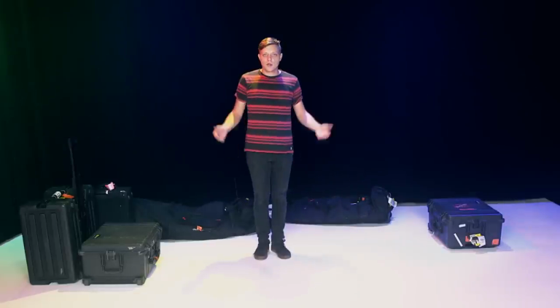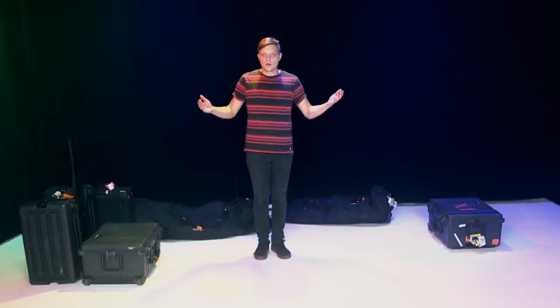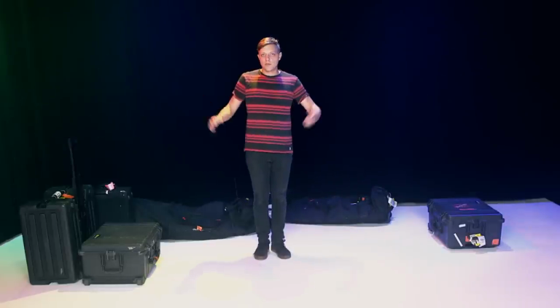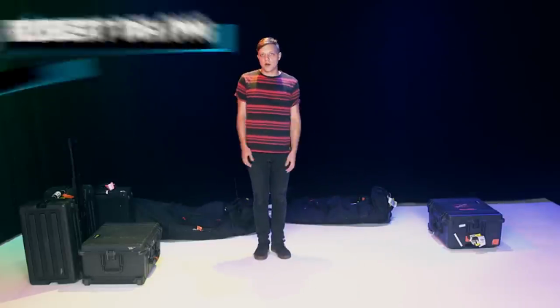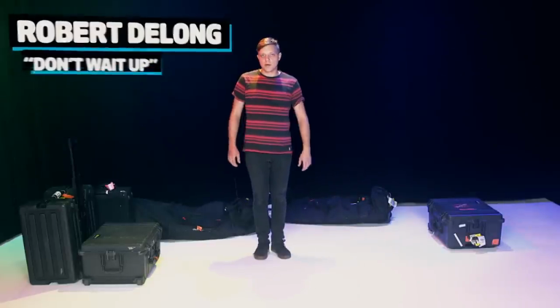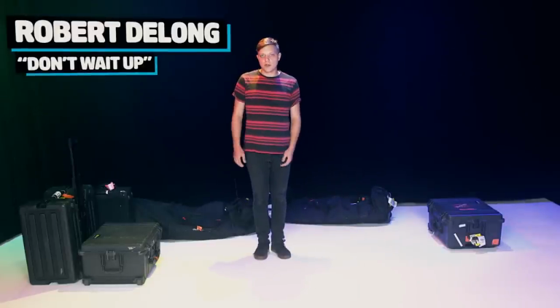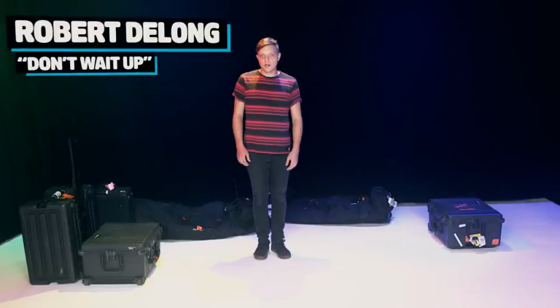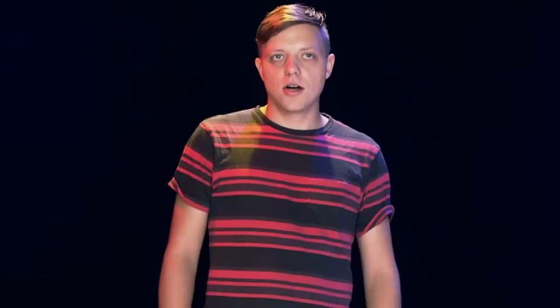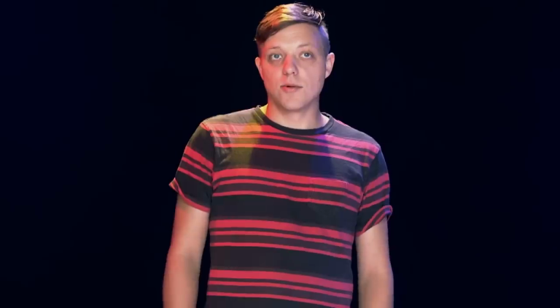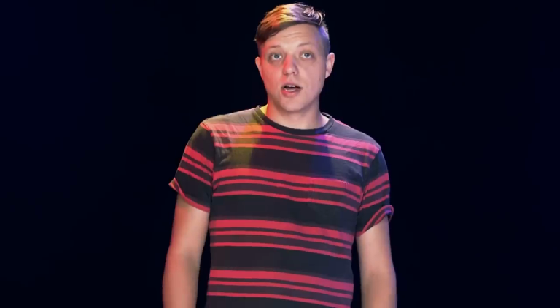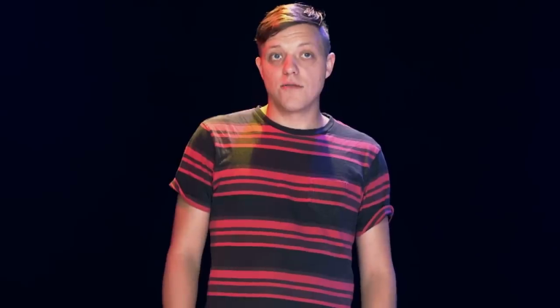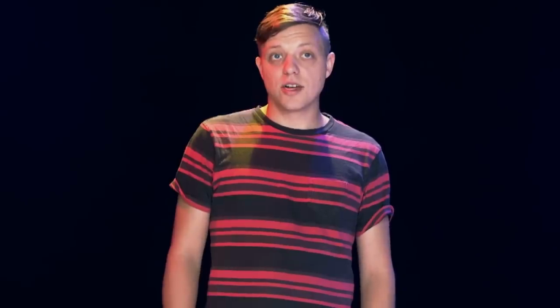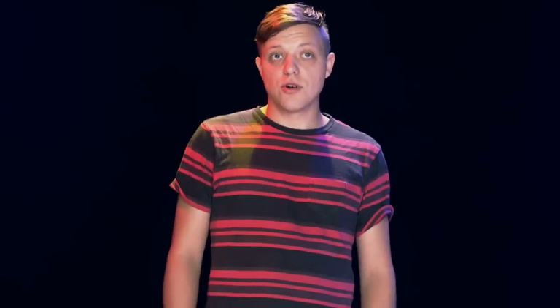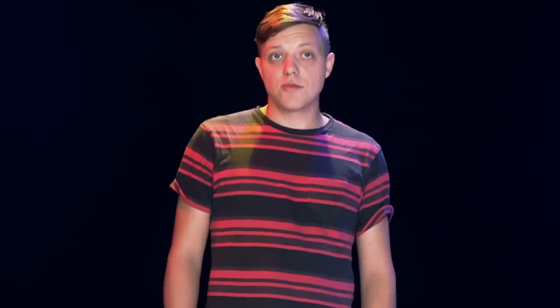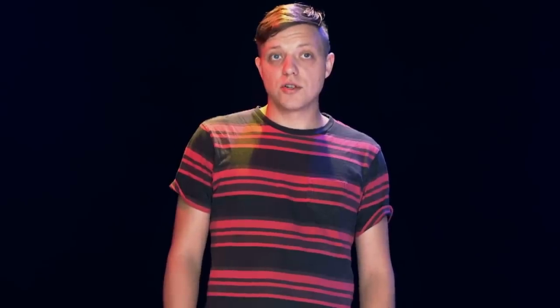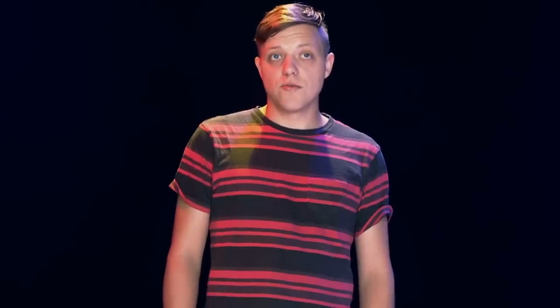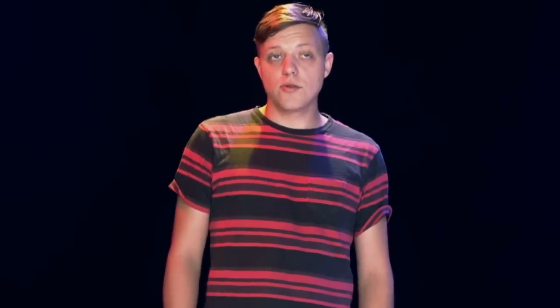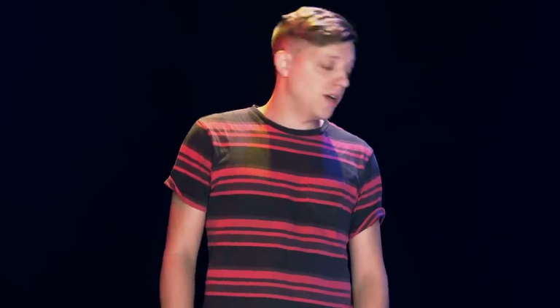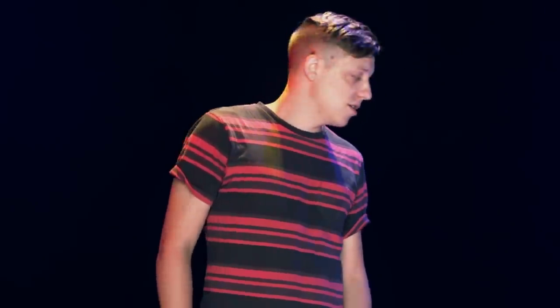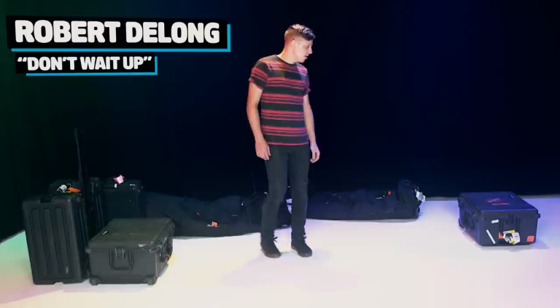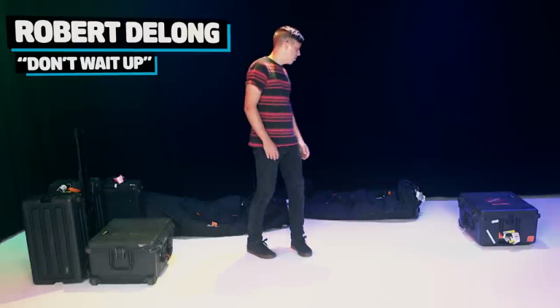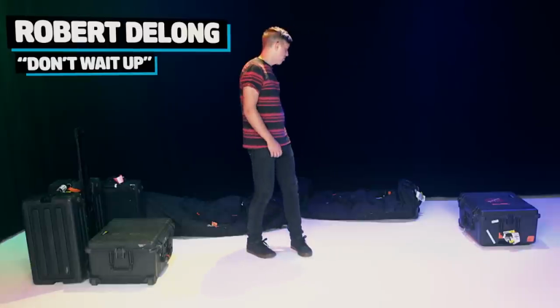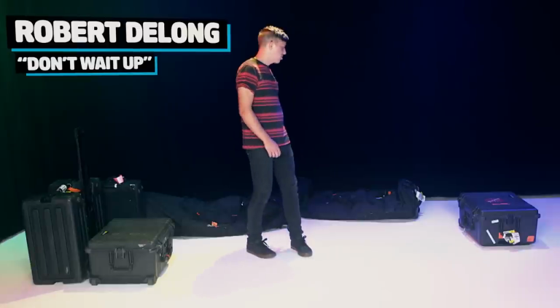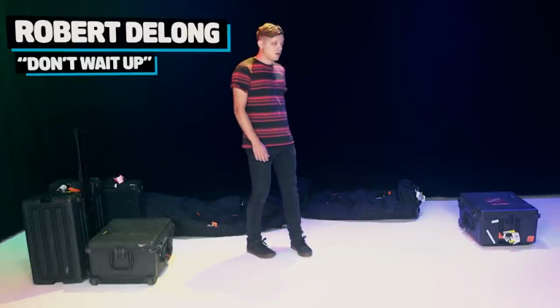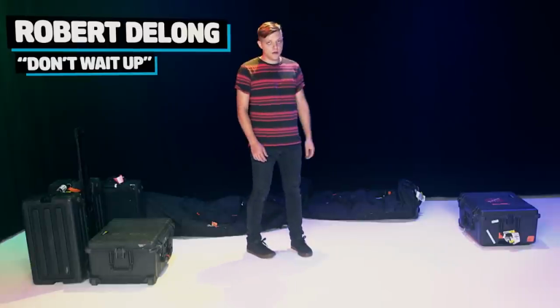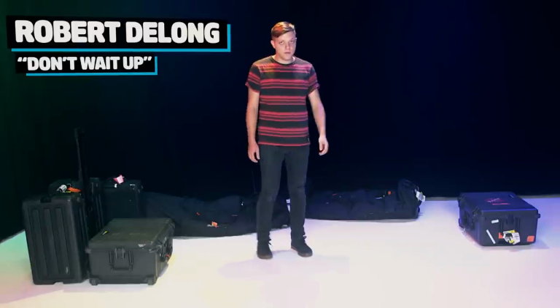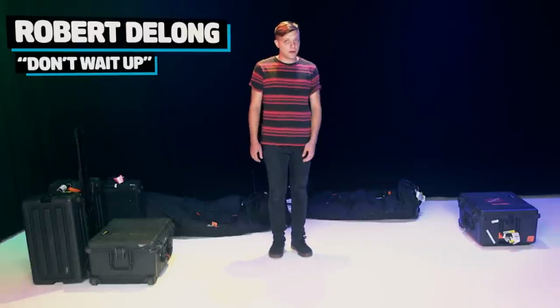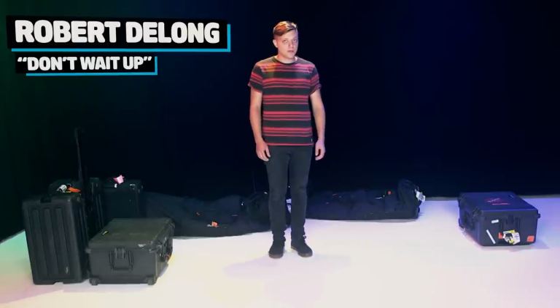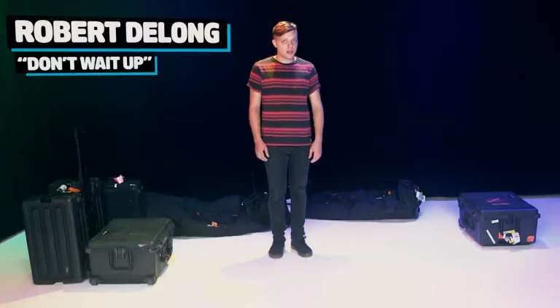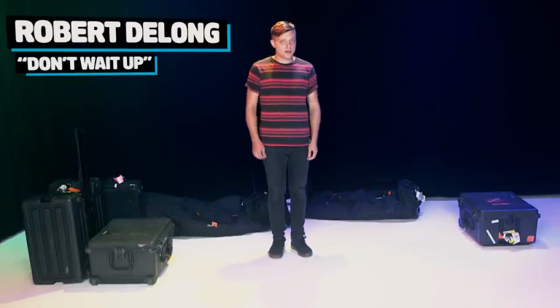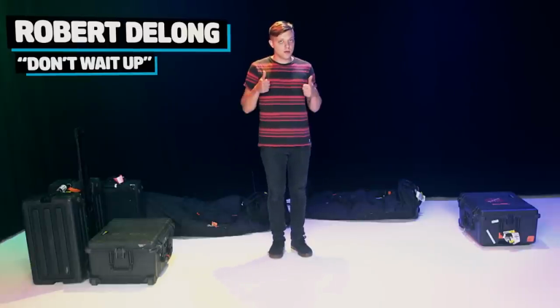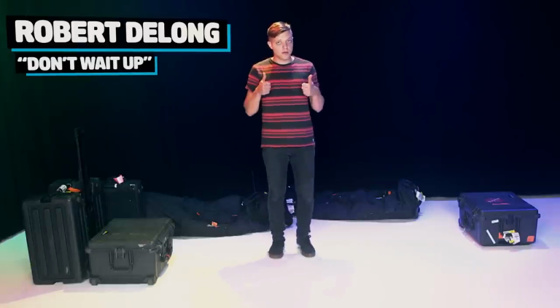Yo, what's up? I'm Robert DeLong. I'm a live electronic music performer, and I'm going to show you how my rig is put together. Here we go.